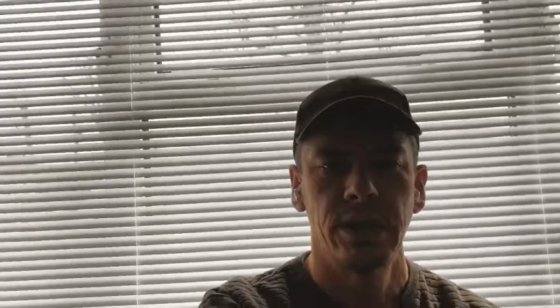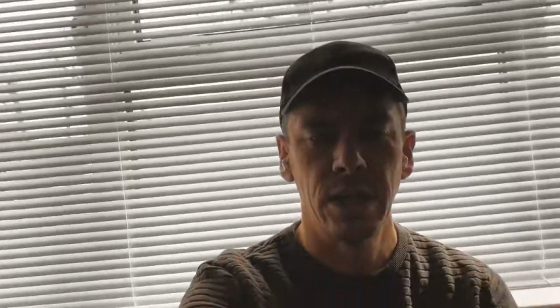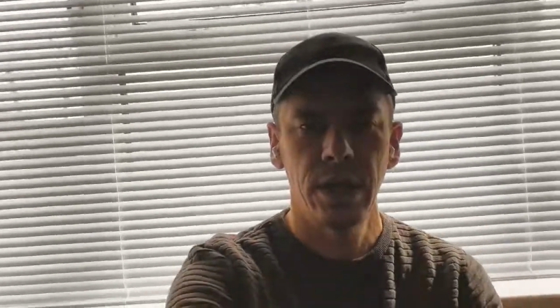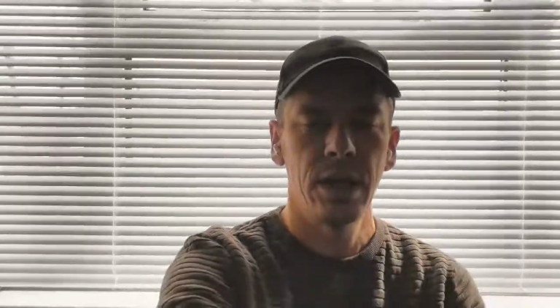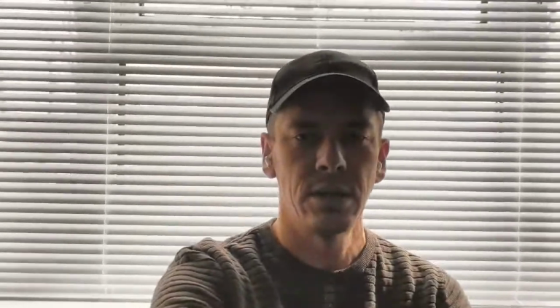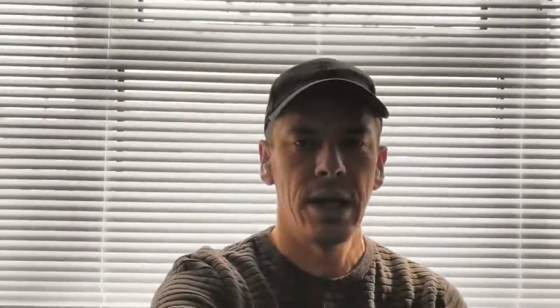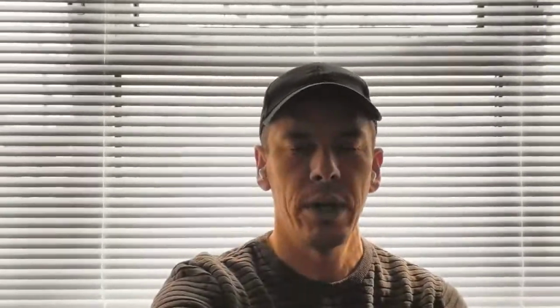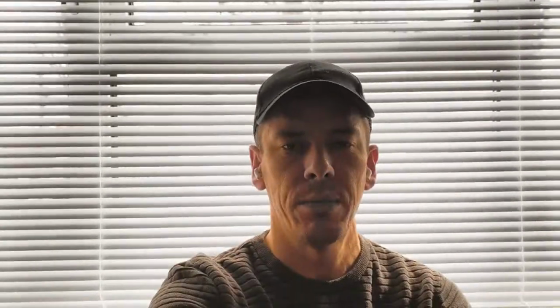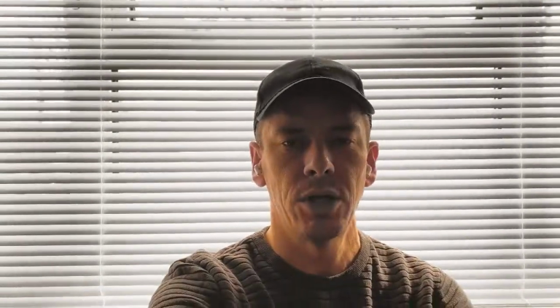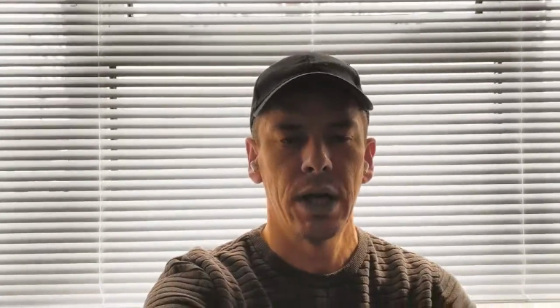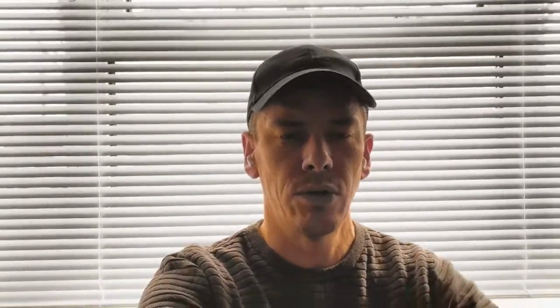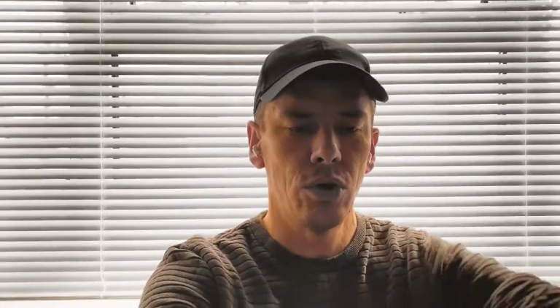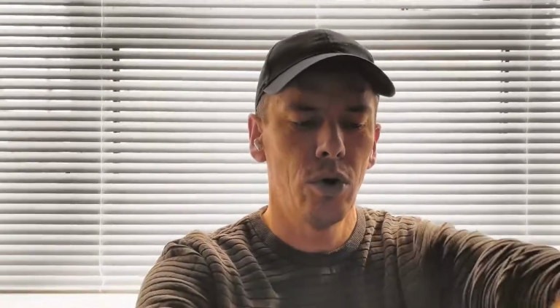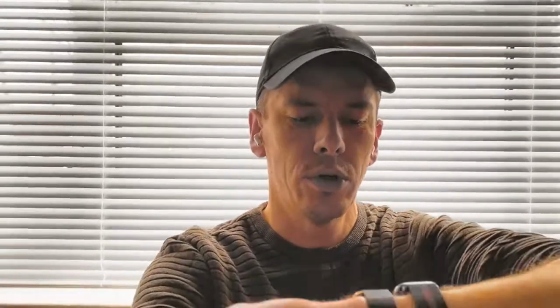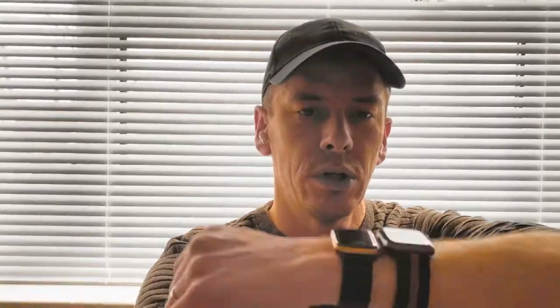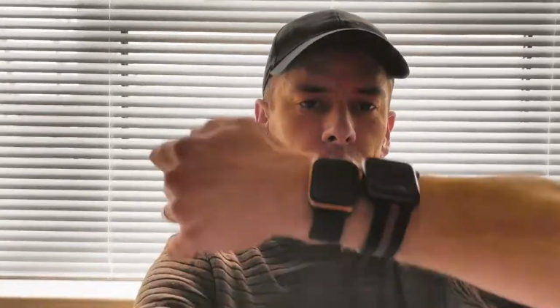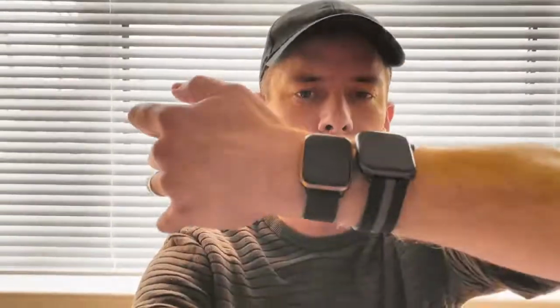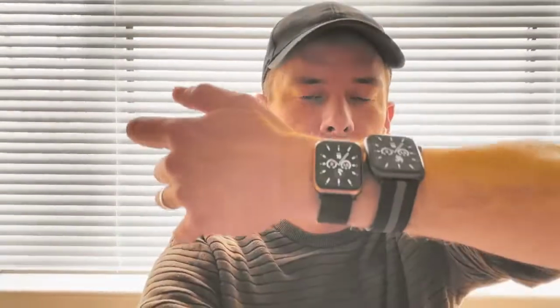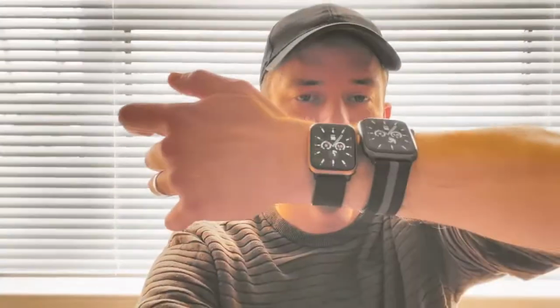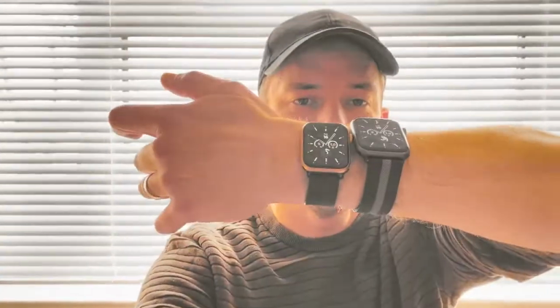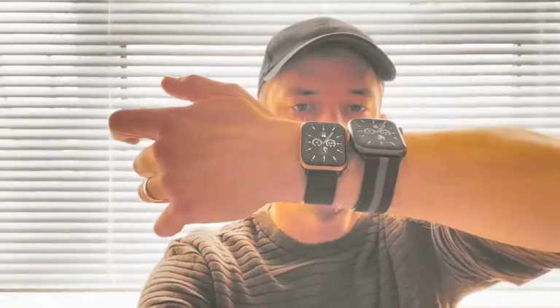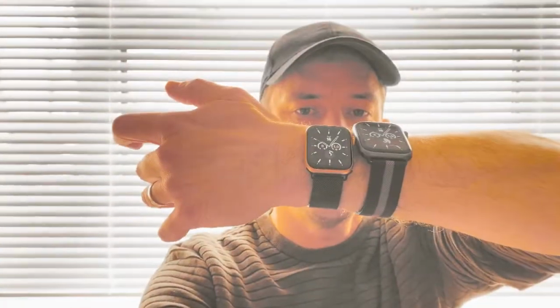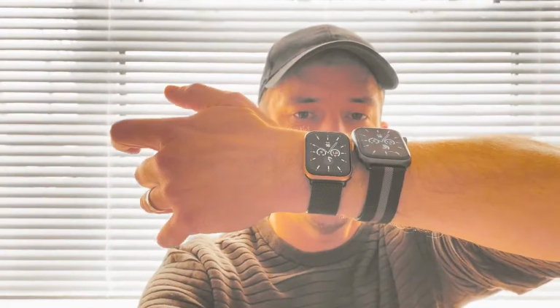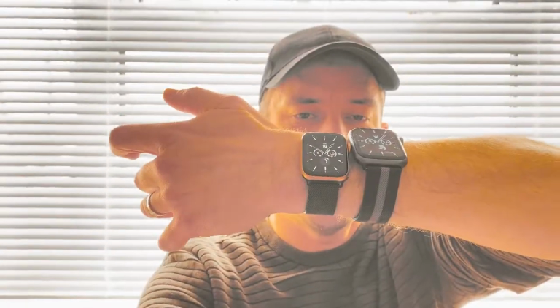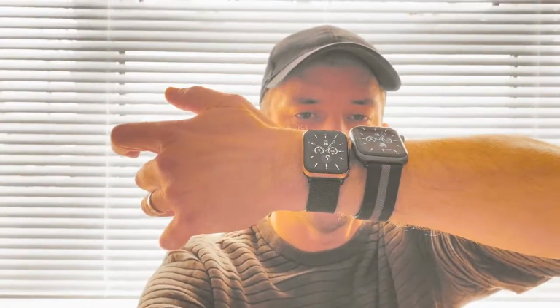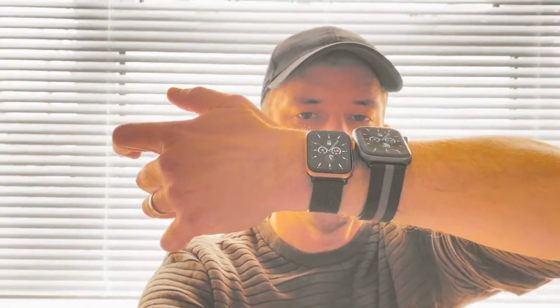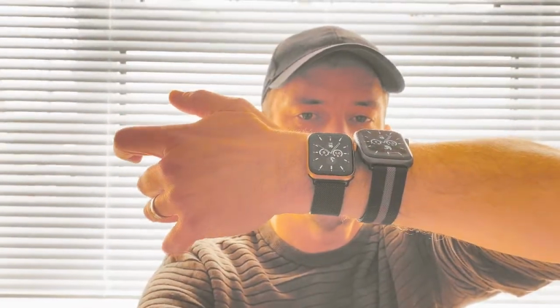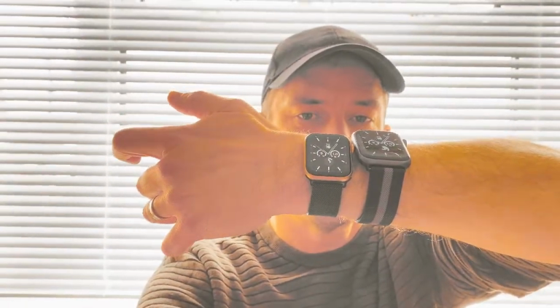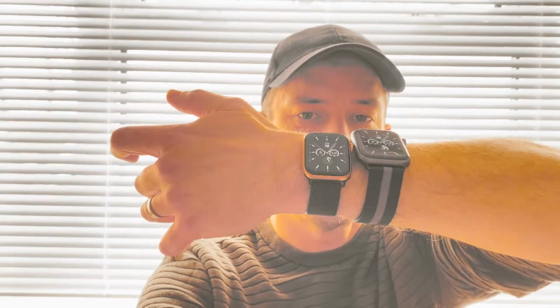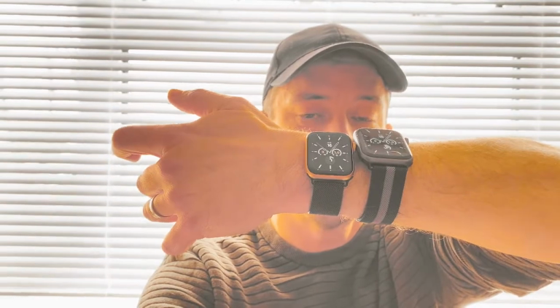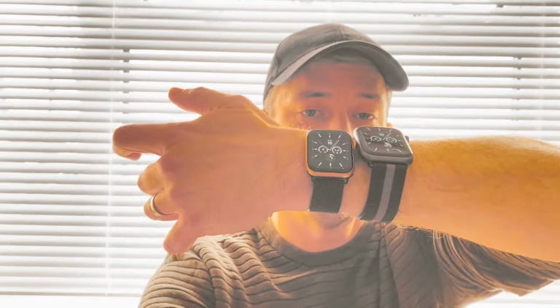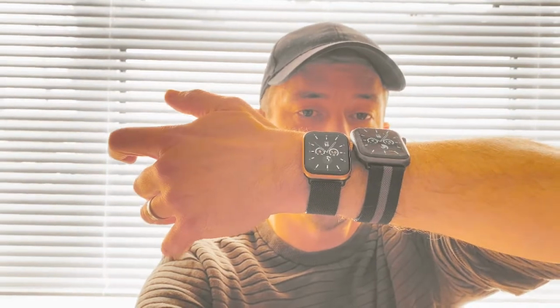It's AJ here, and today we're going to be checking out two new watches, the SE and the Apple Watch Nike Edition 4.